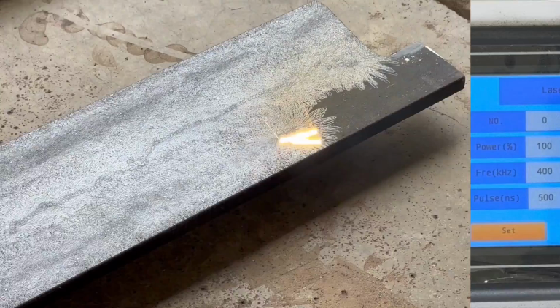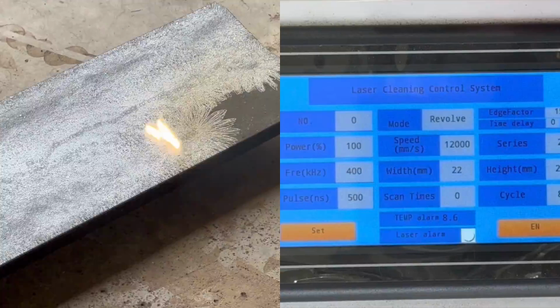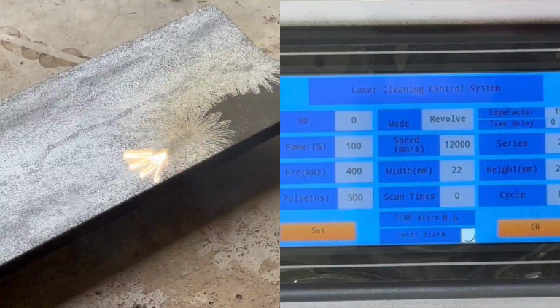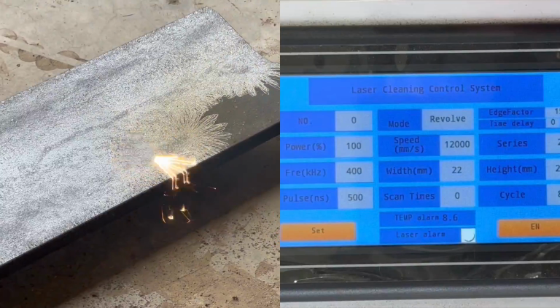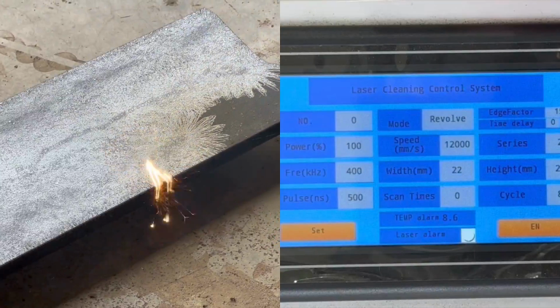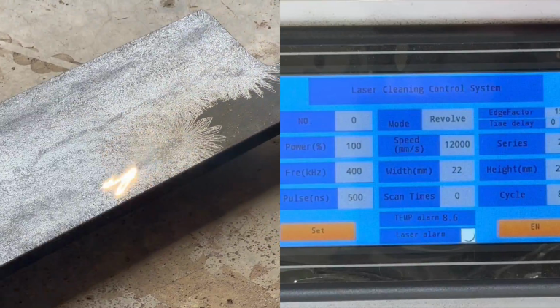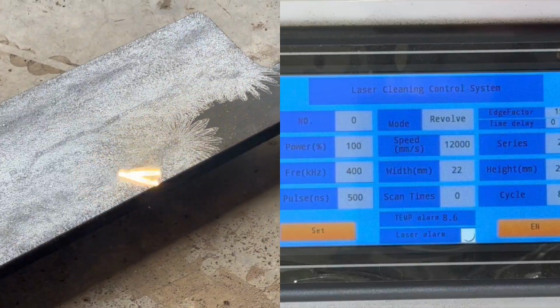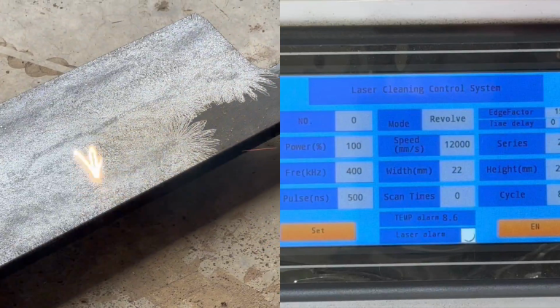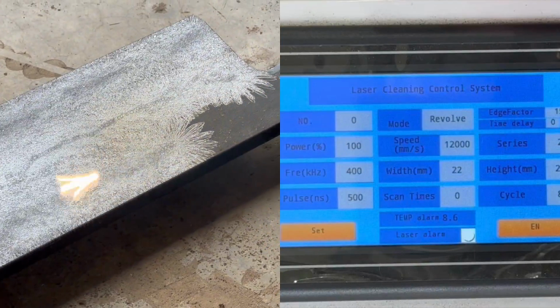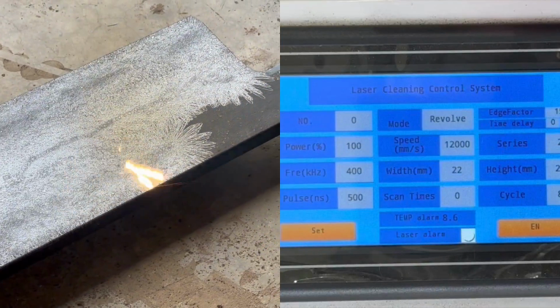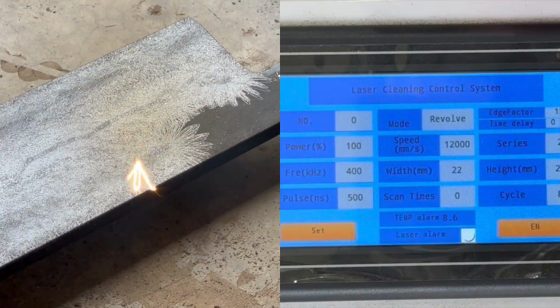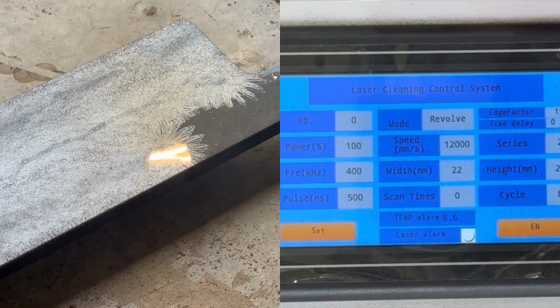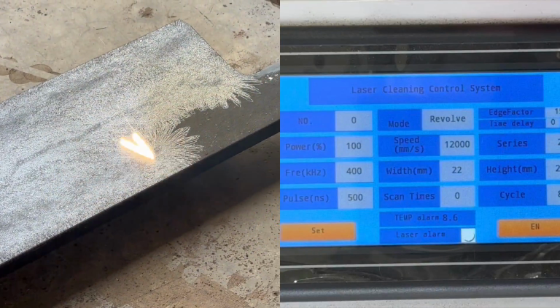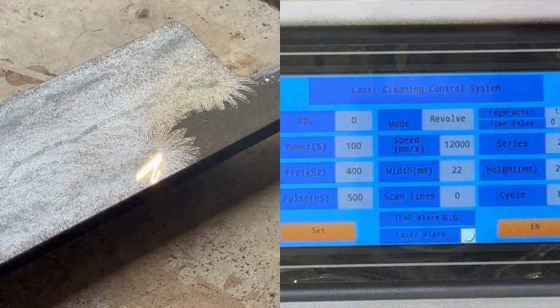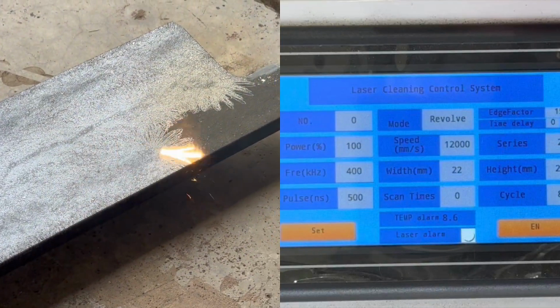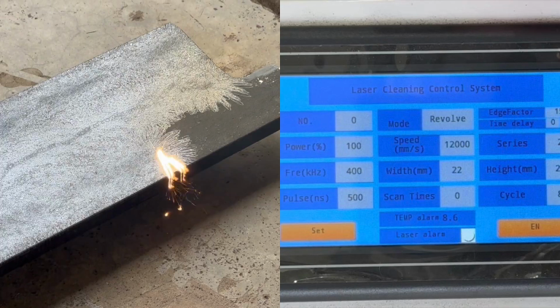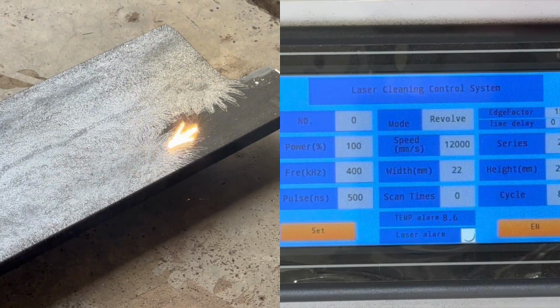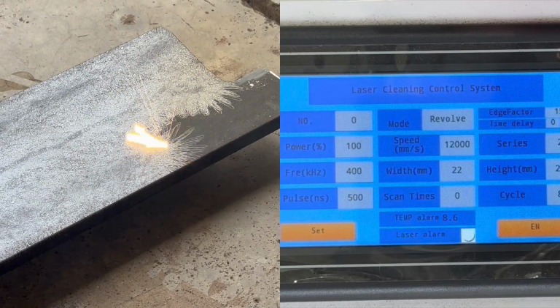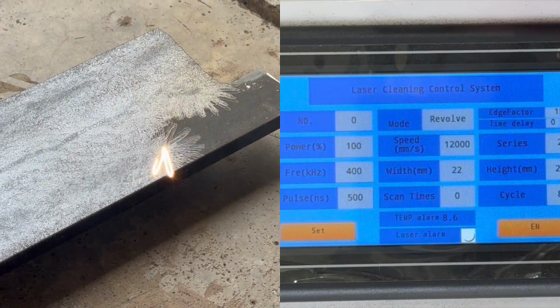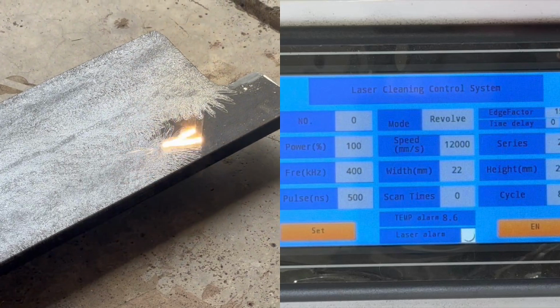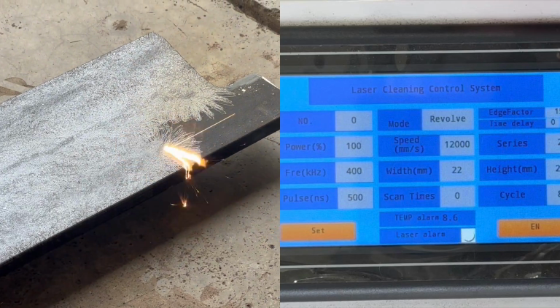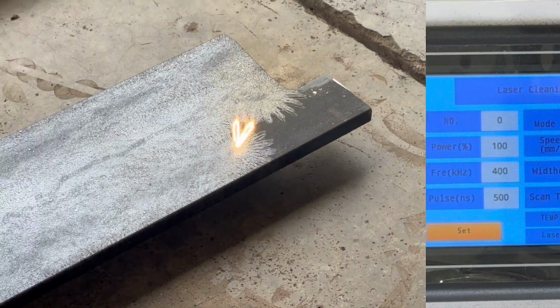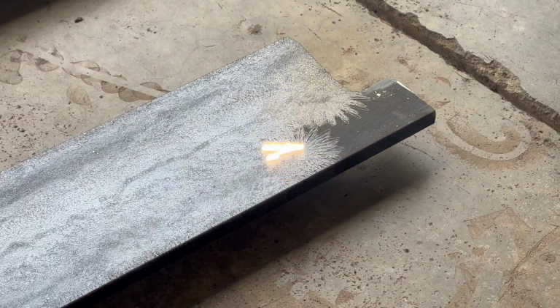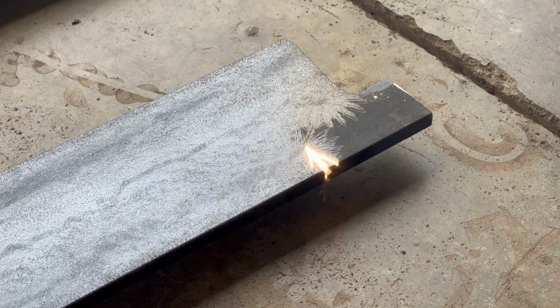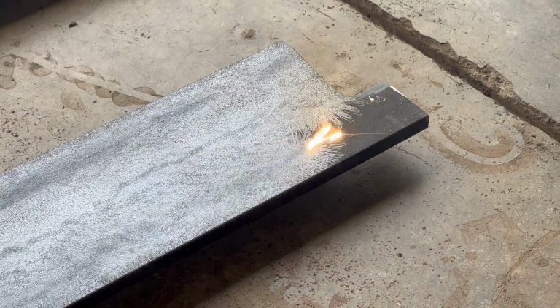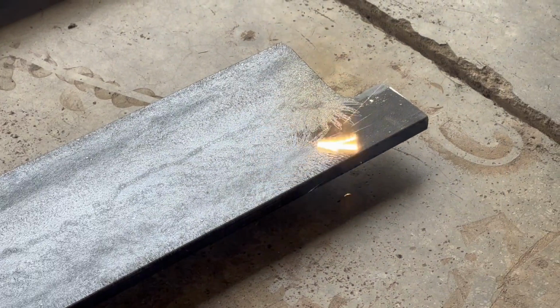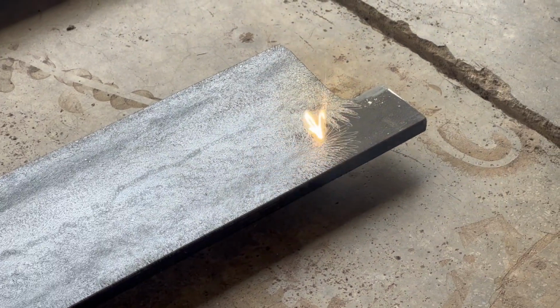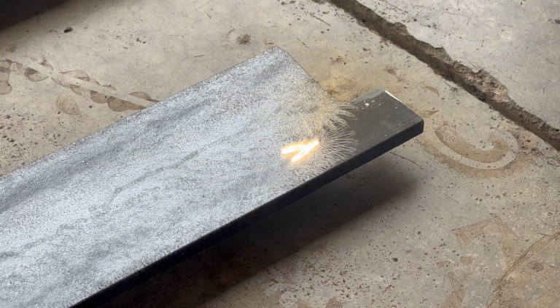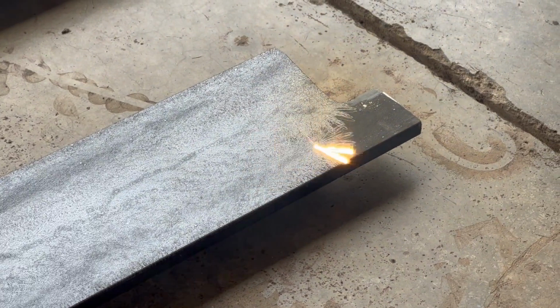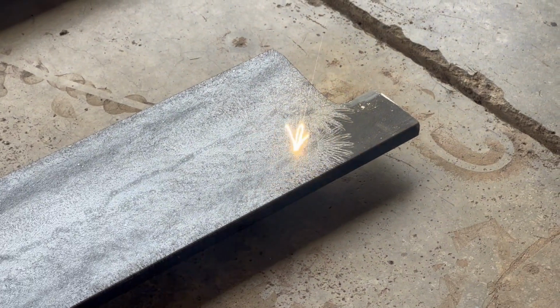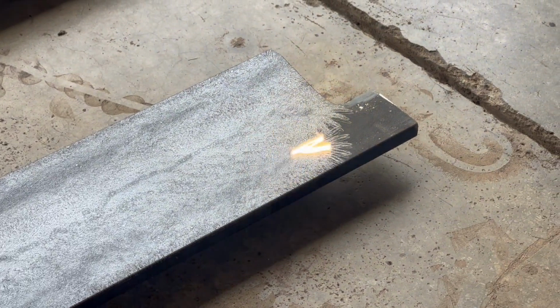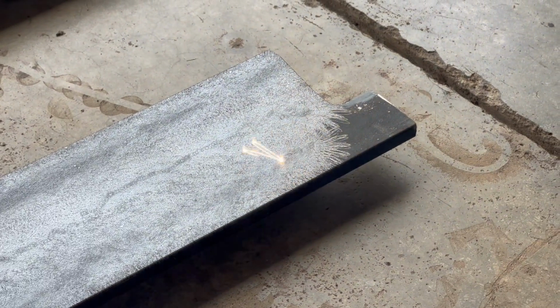This mode is called revolve and it works pretty fast for removing mill scale as well.